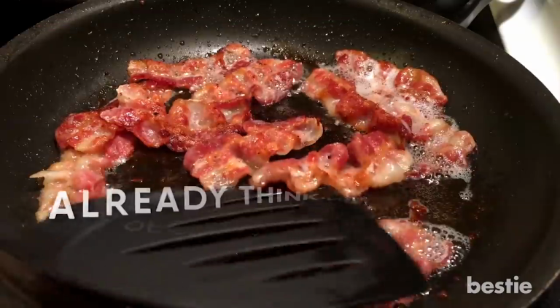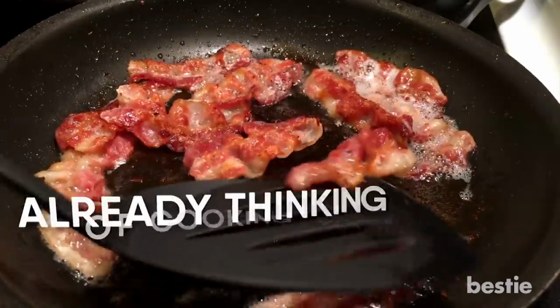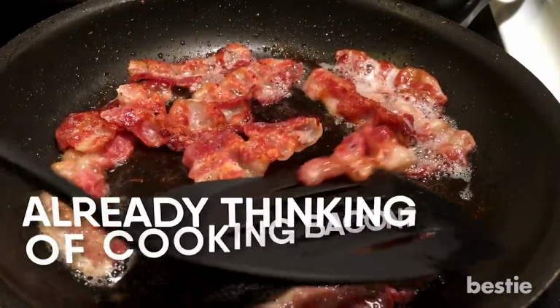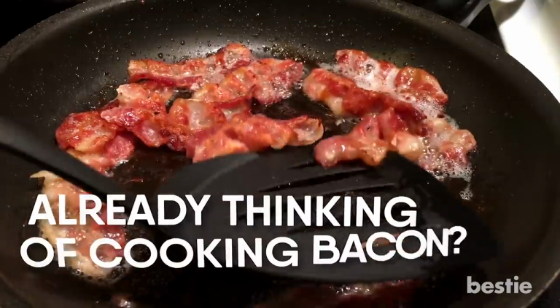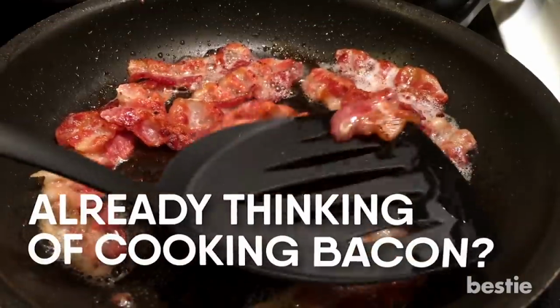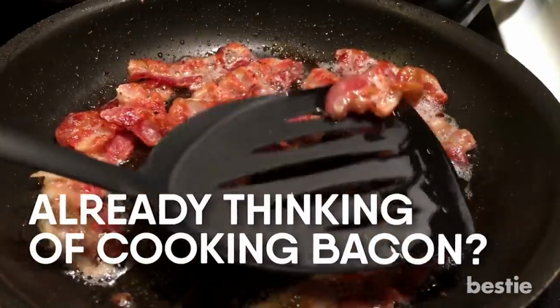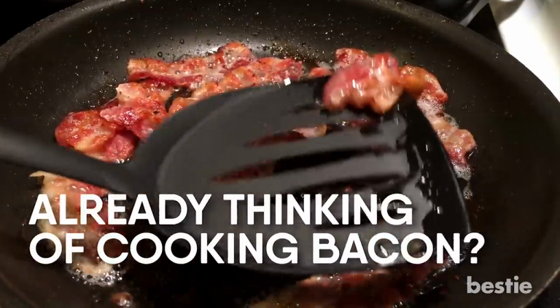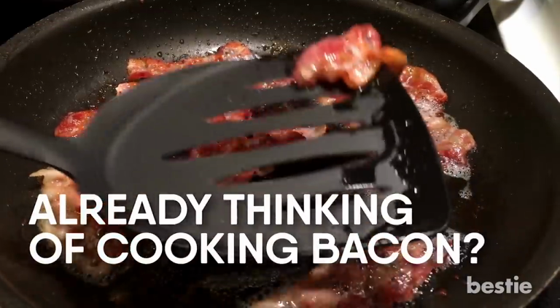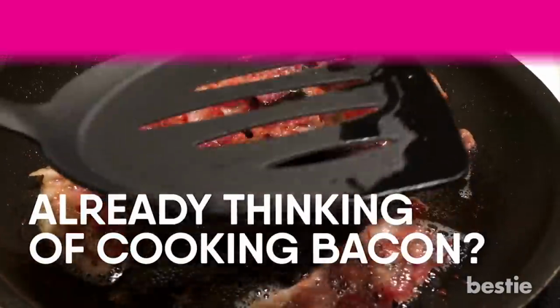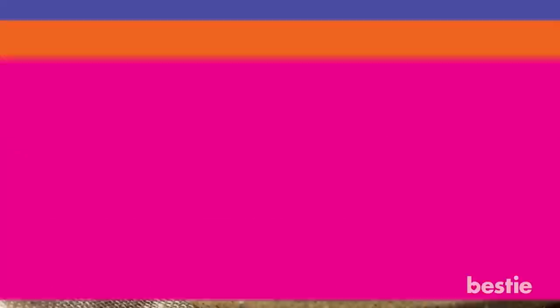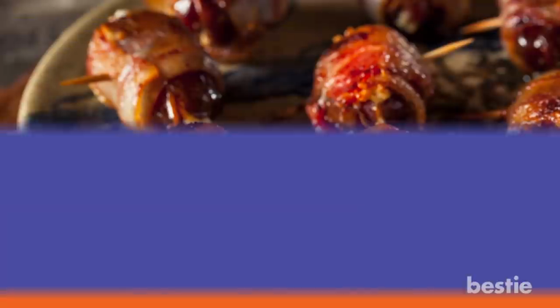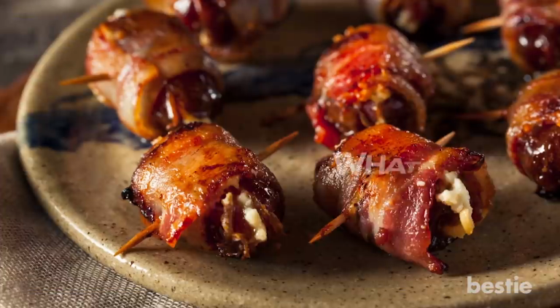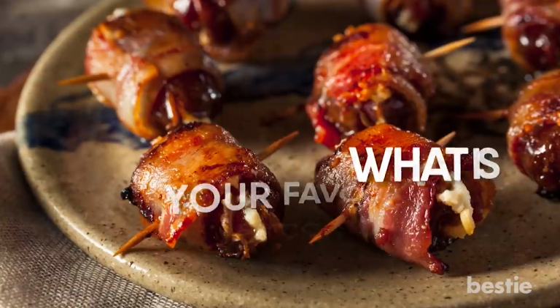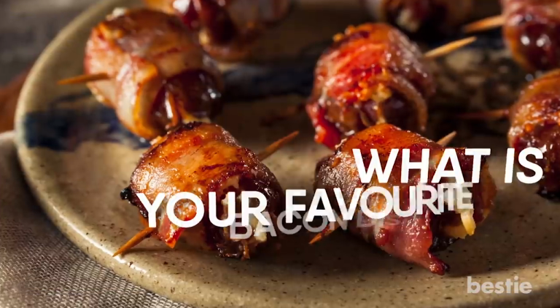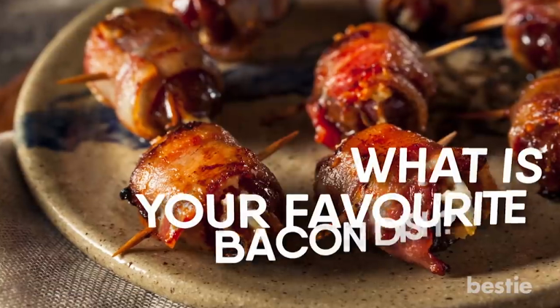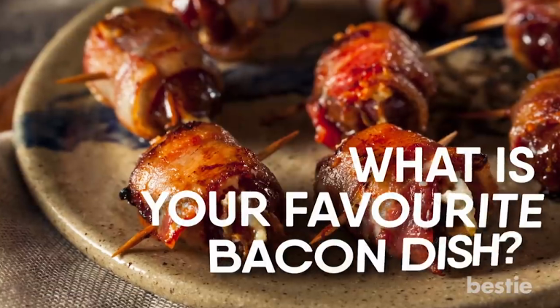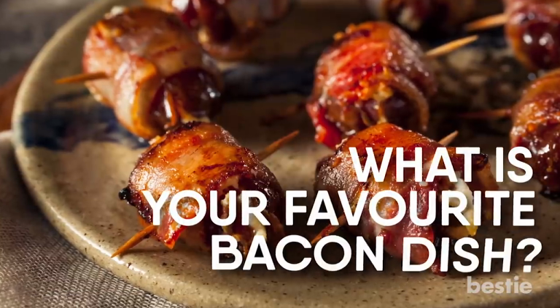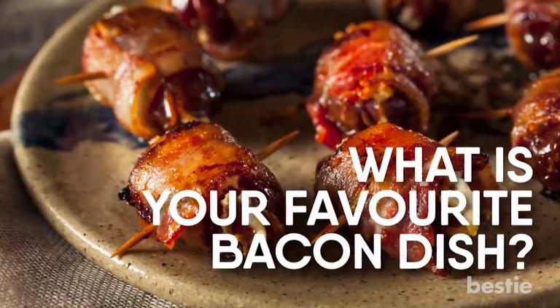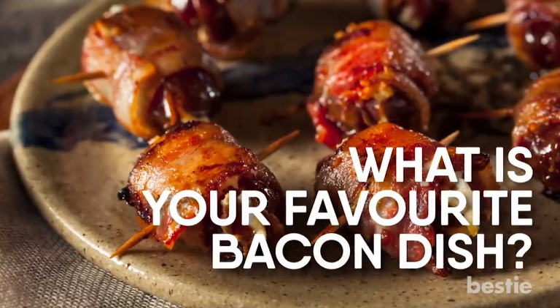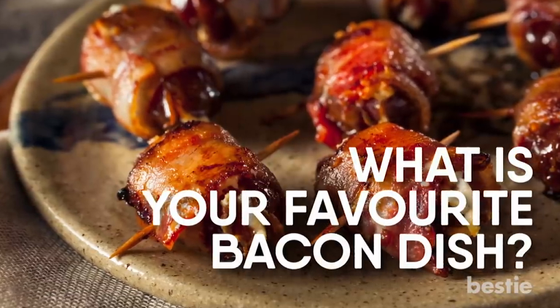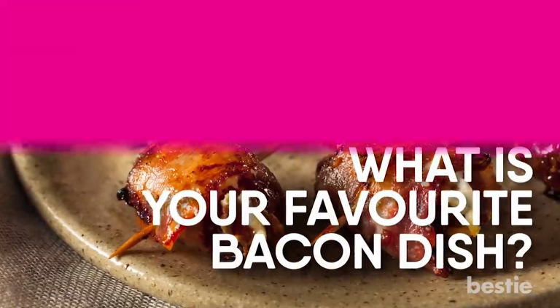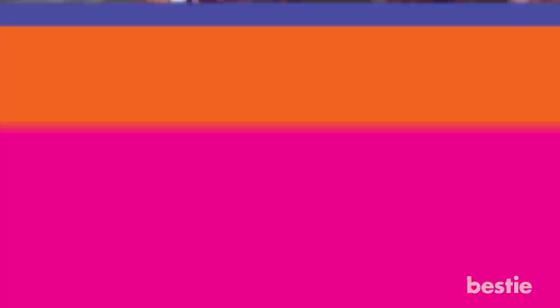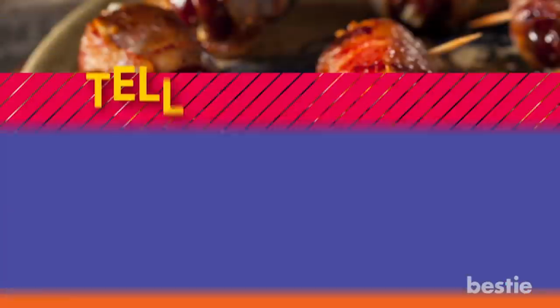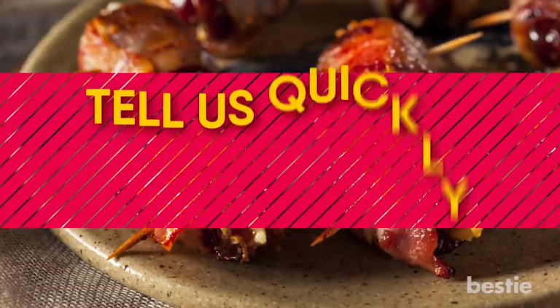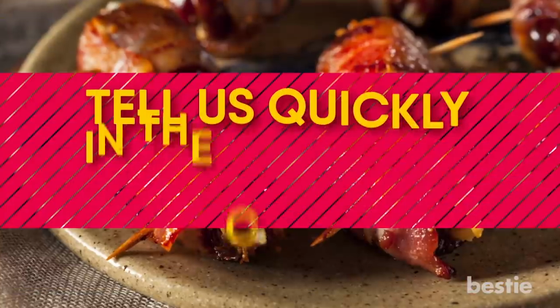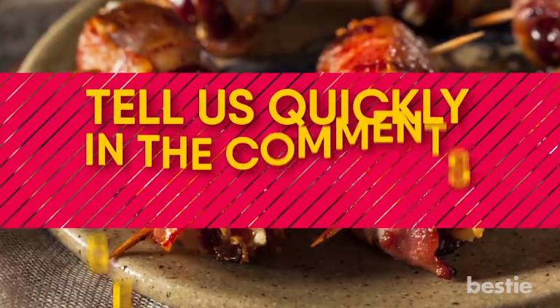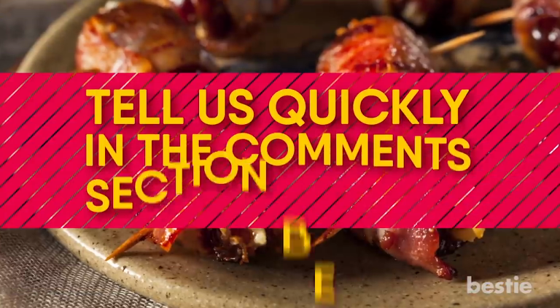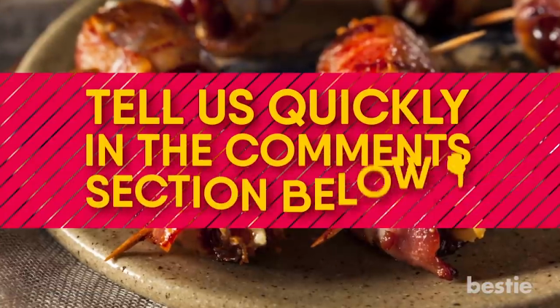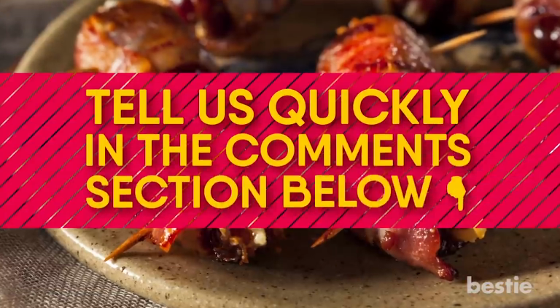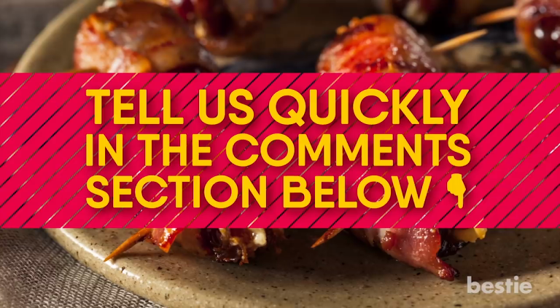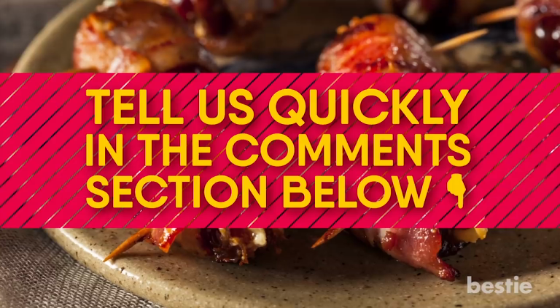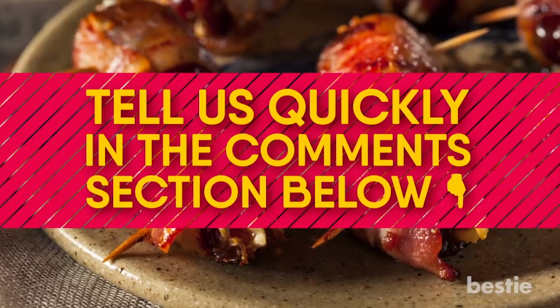Already thinking of cooking bacon? What is your favorite bacon dish? Tell us quickly in the comments section below!